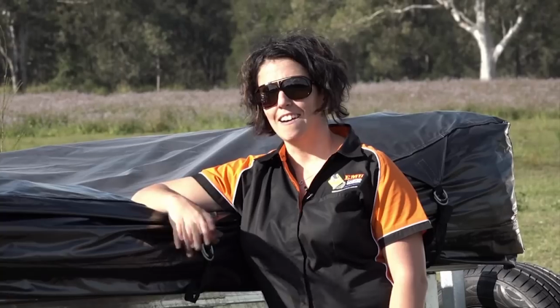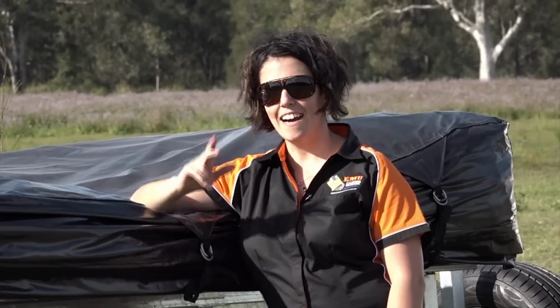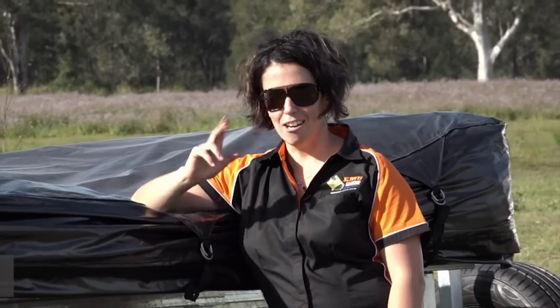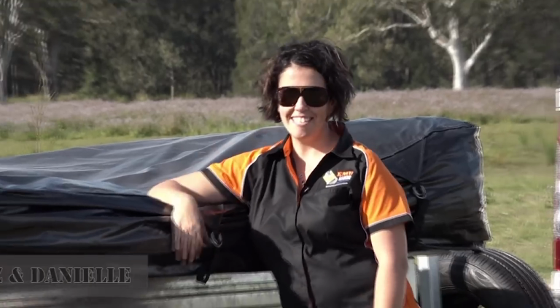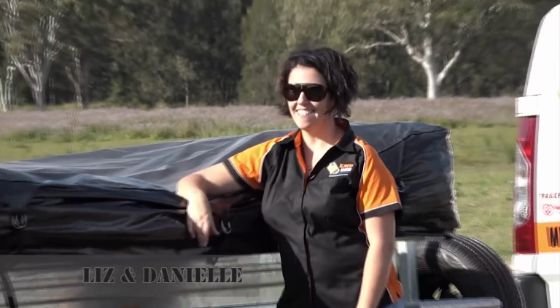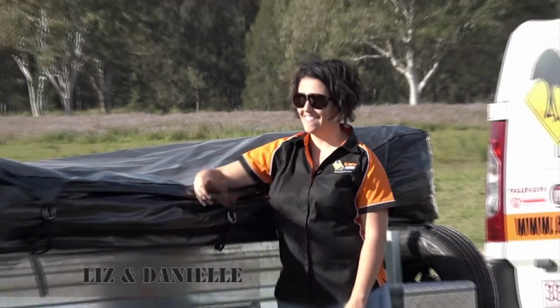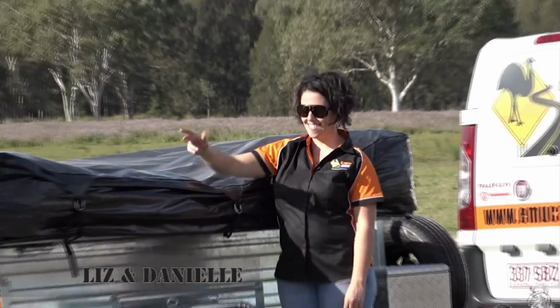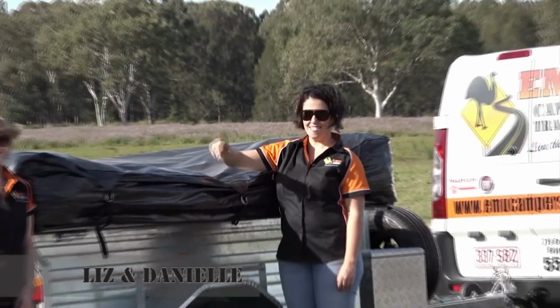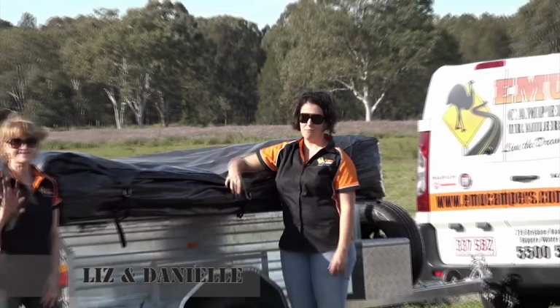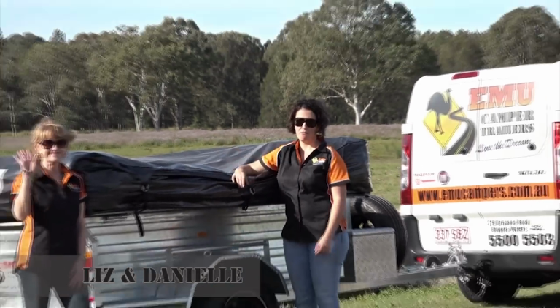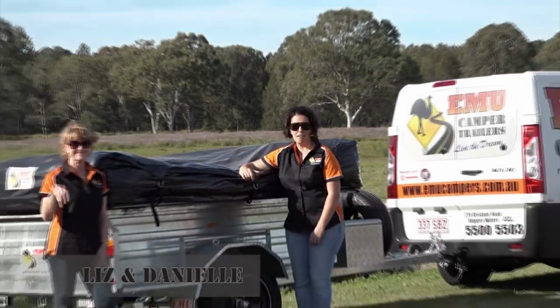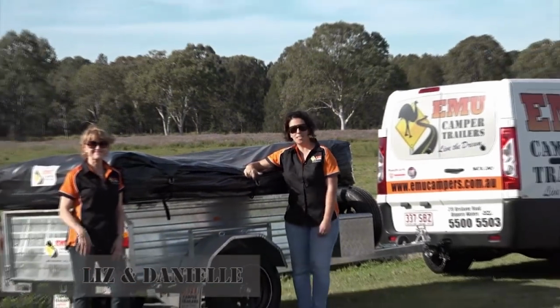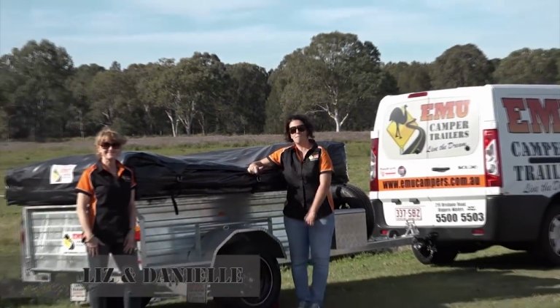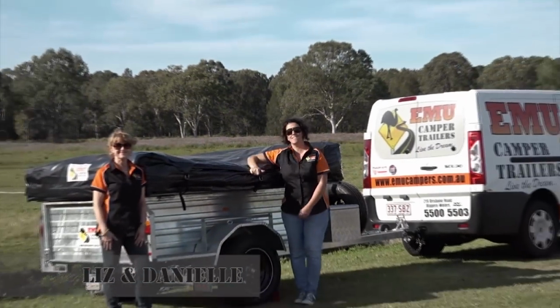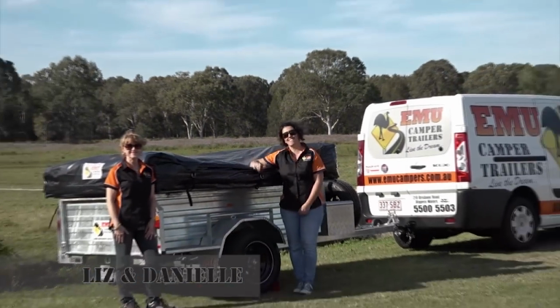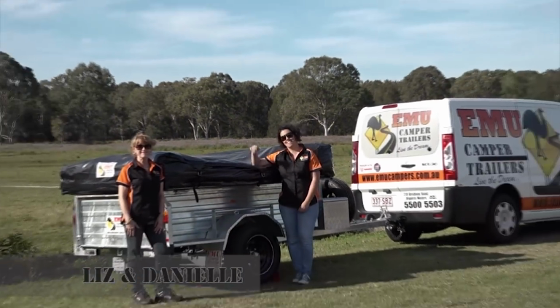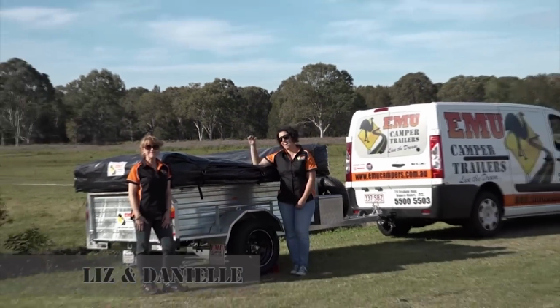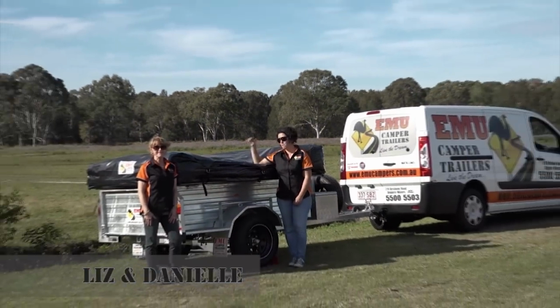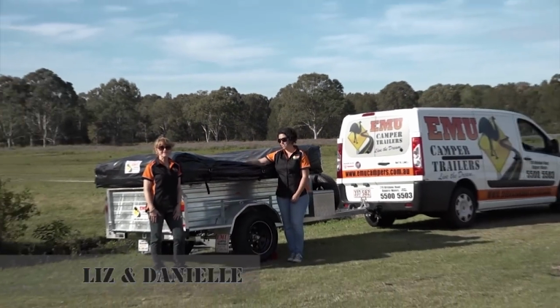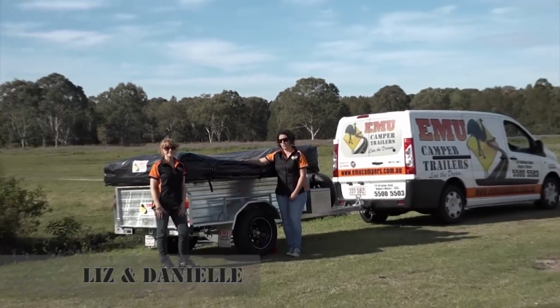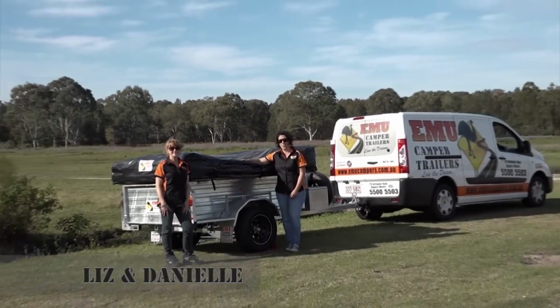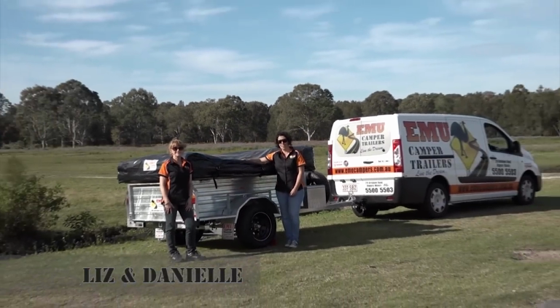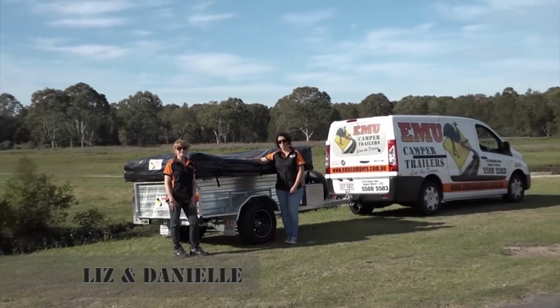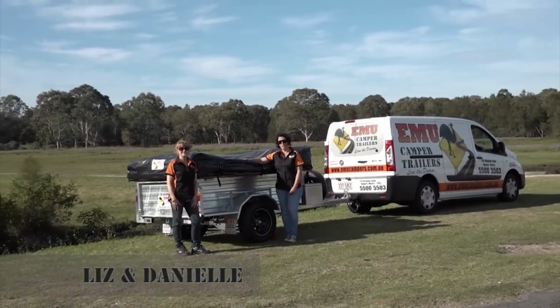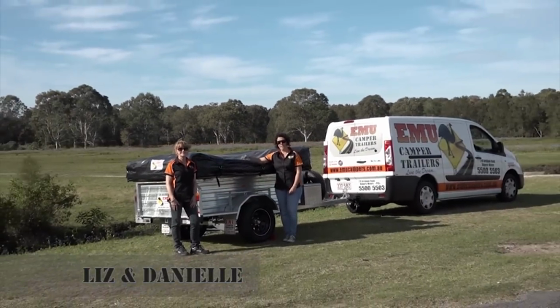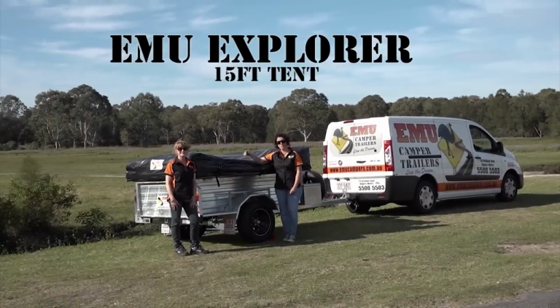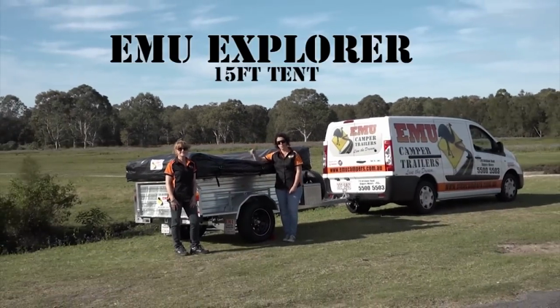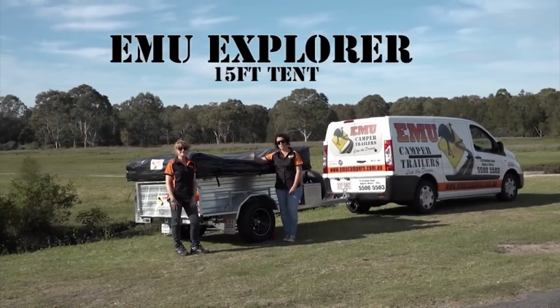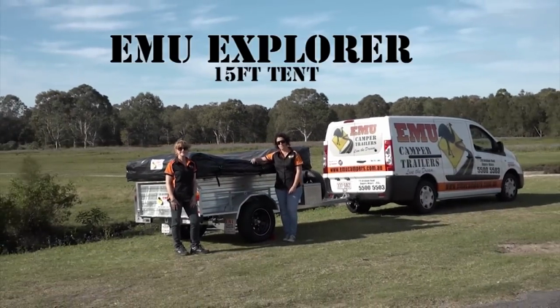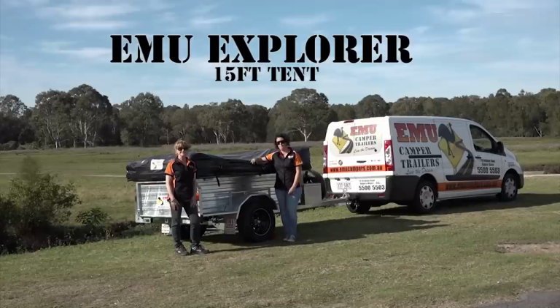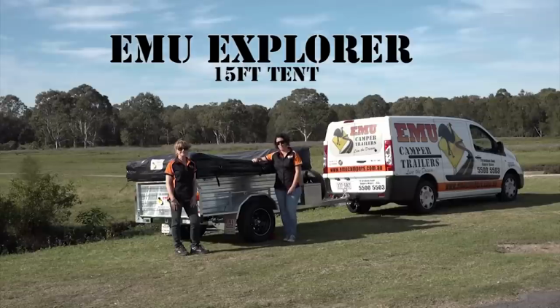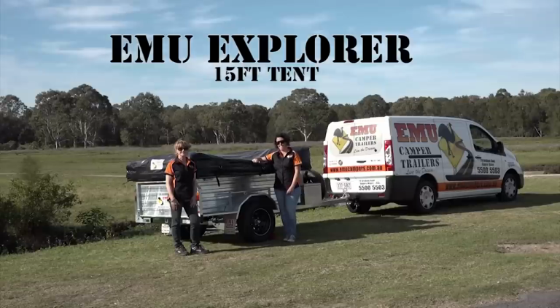Hi, I'm Danielle and this is Liz. We're from Emu Campers and today we're going to show you how to put up our Explorer 15-foot tent.